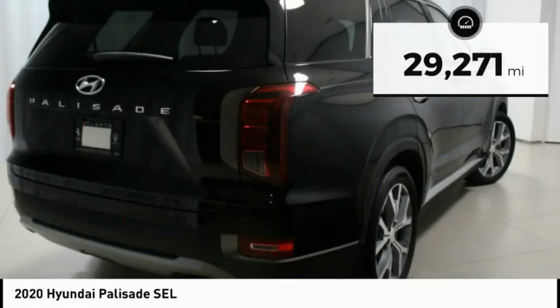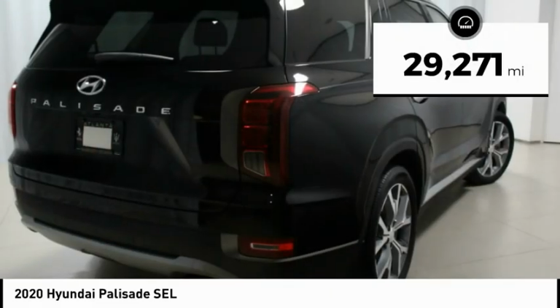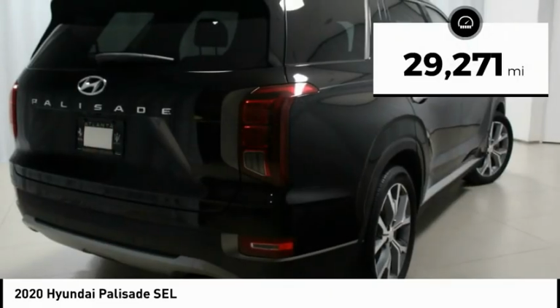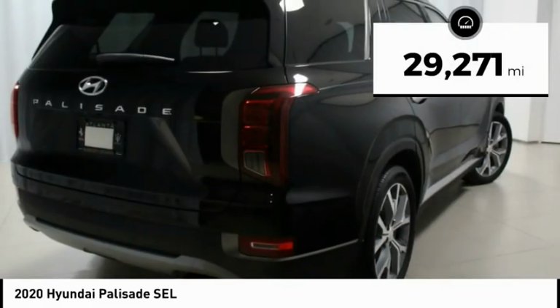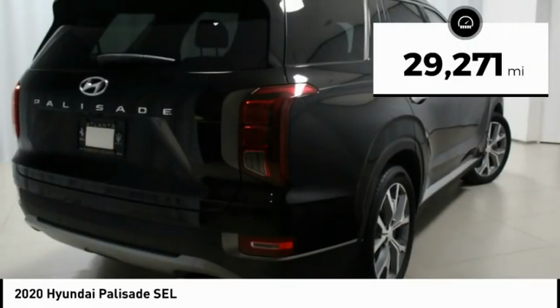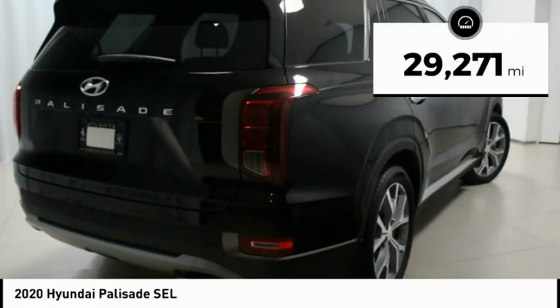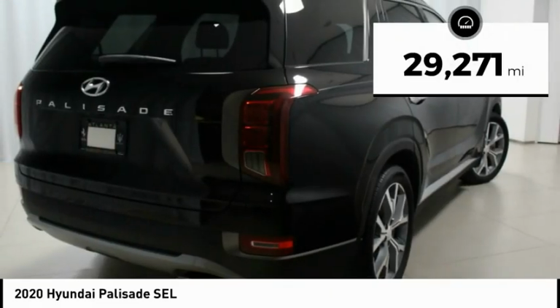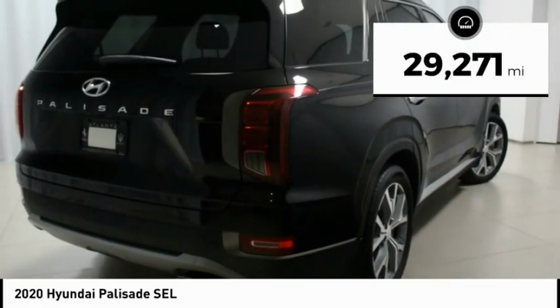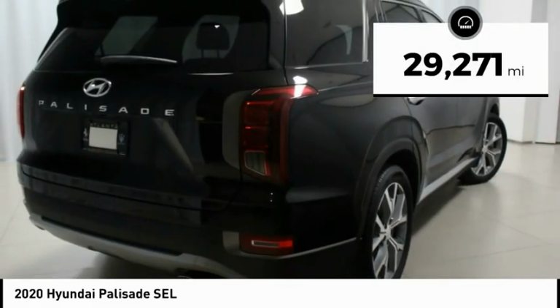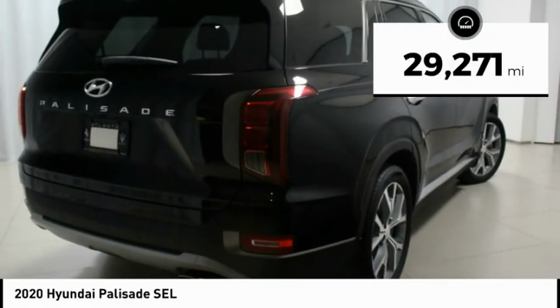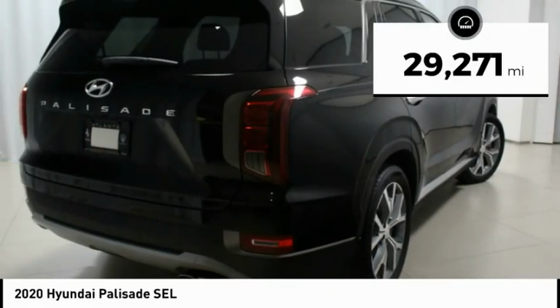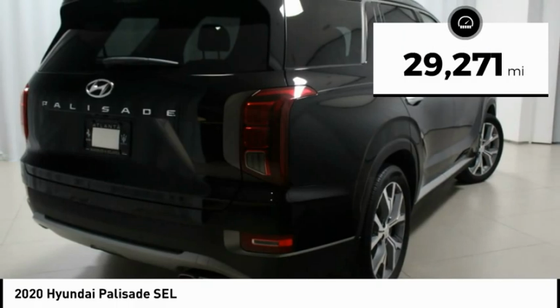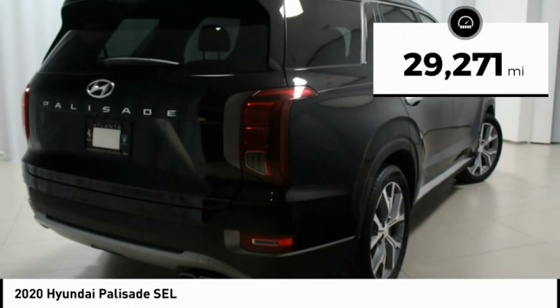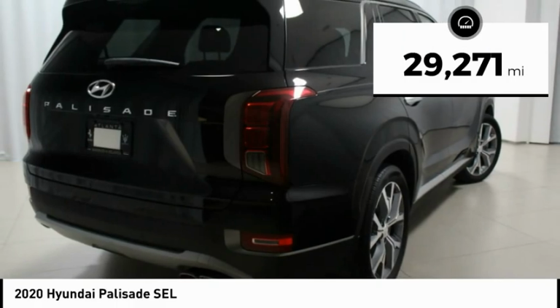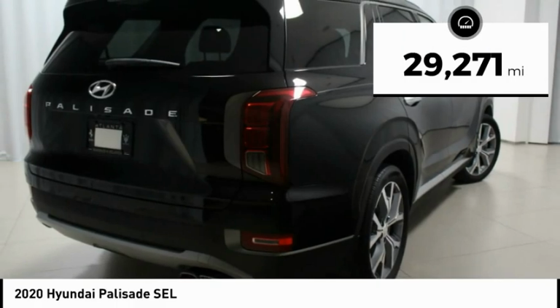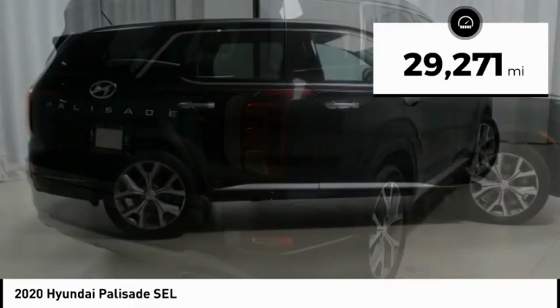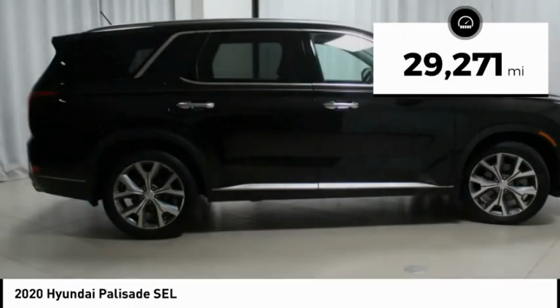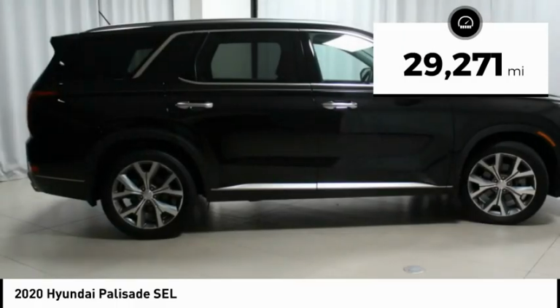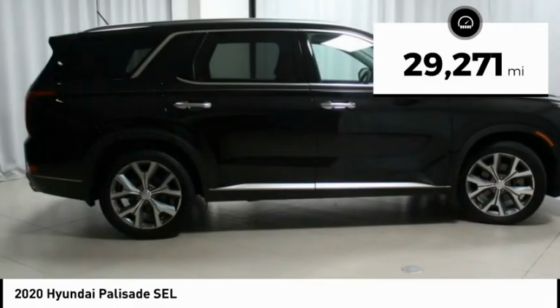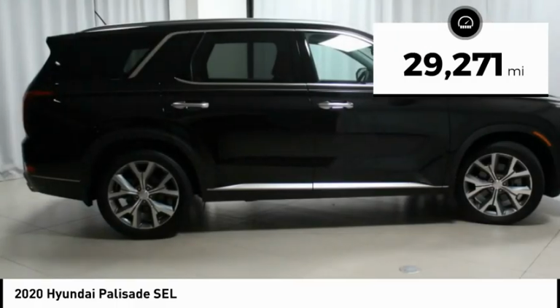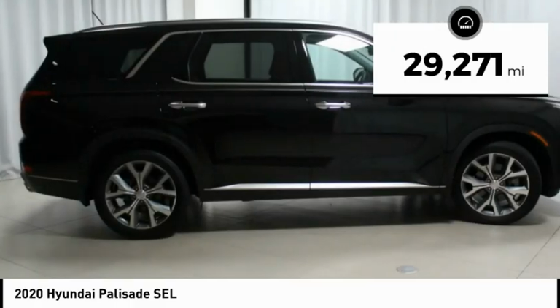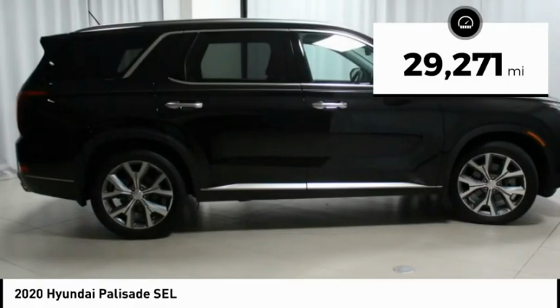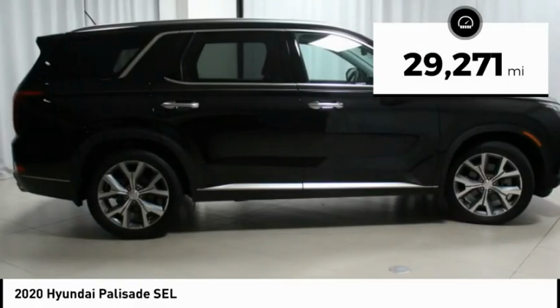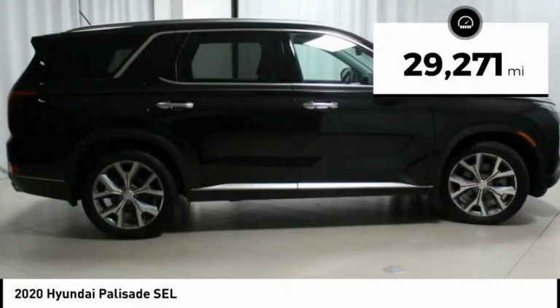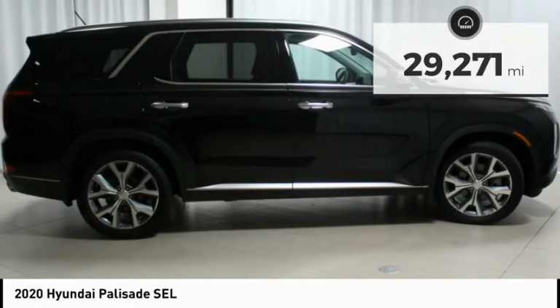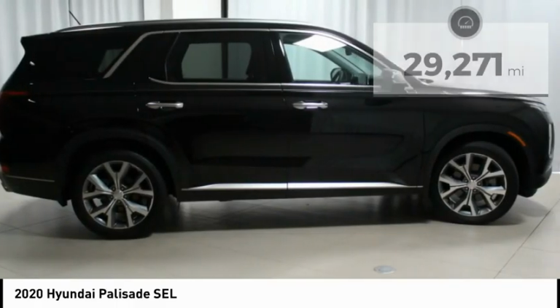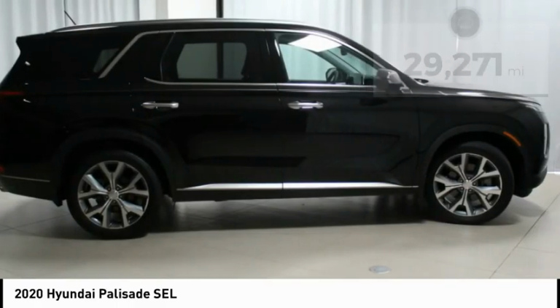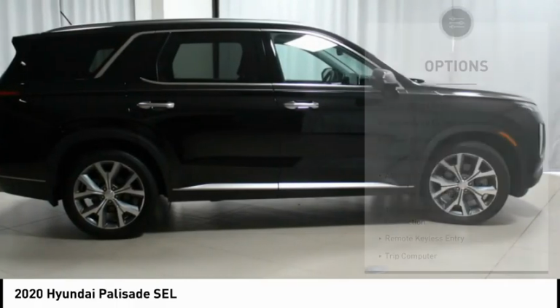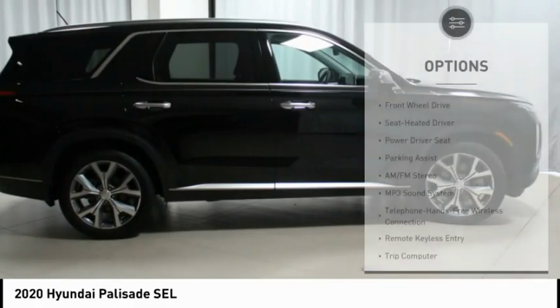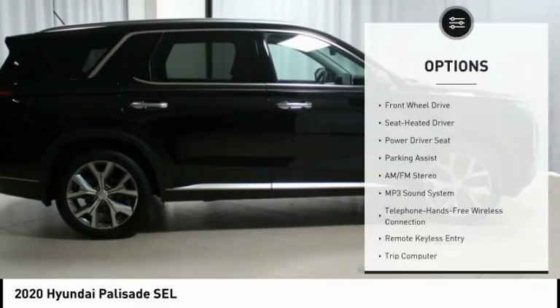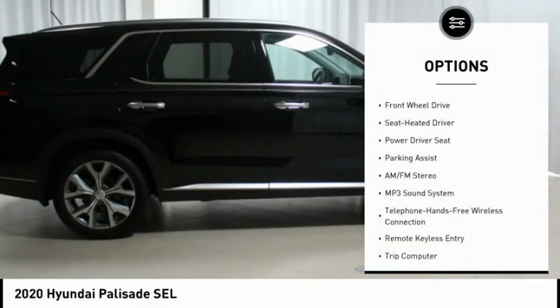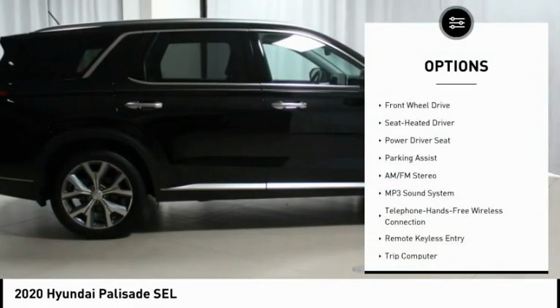Hands Free Smart Lift Gate with Auto Open, LED Tail Lights, Parking Distance Warning.